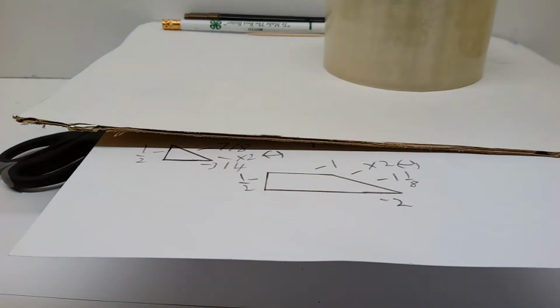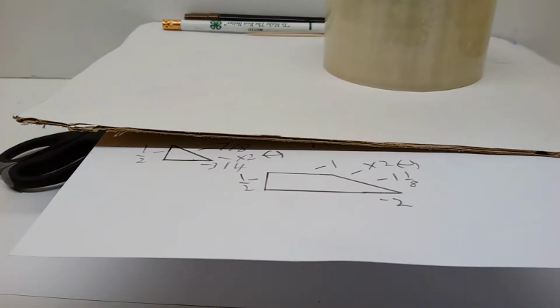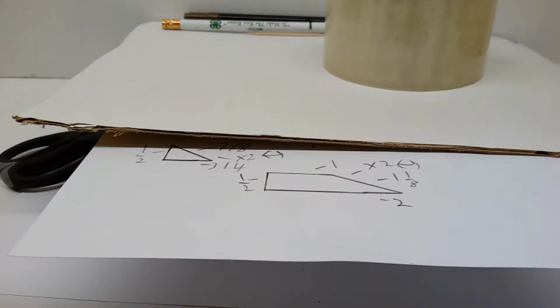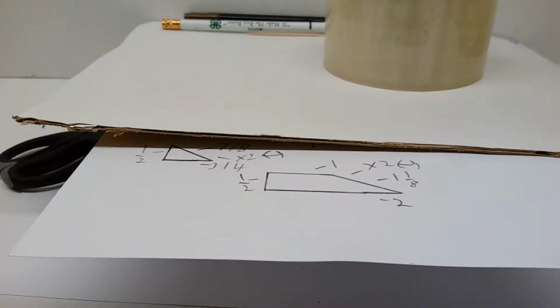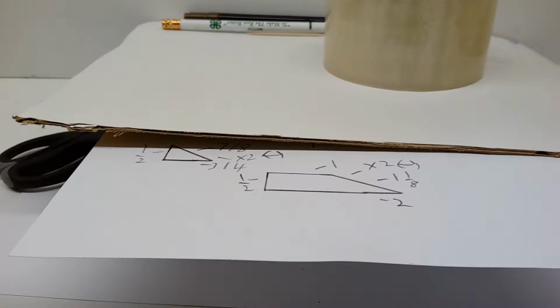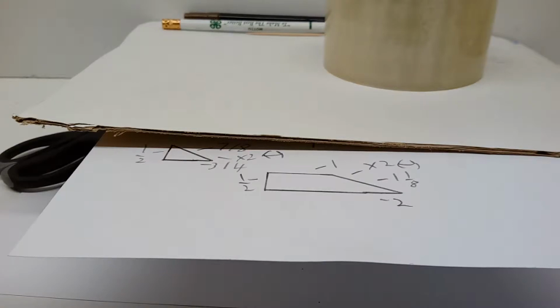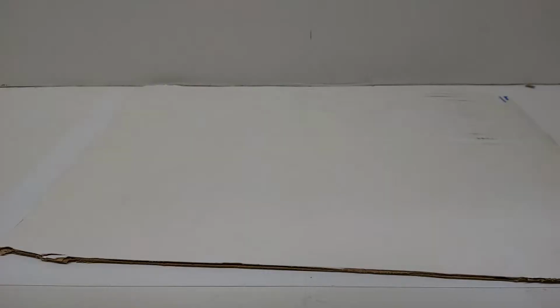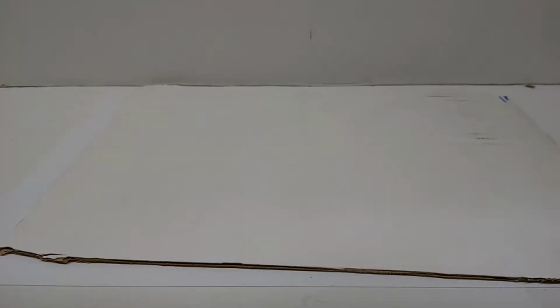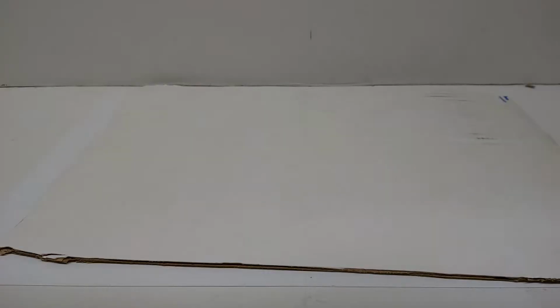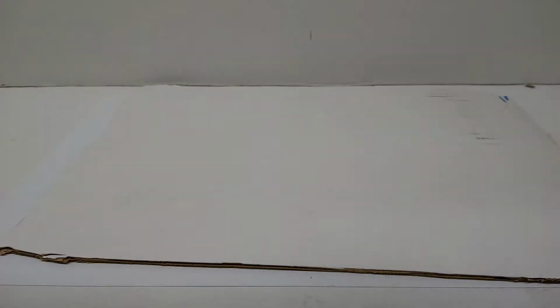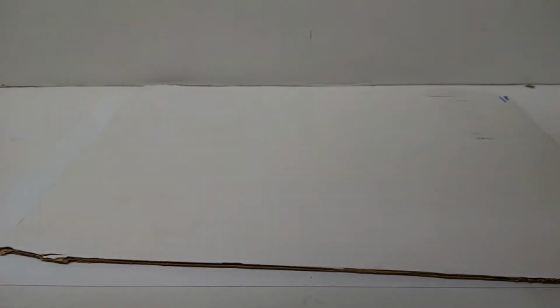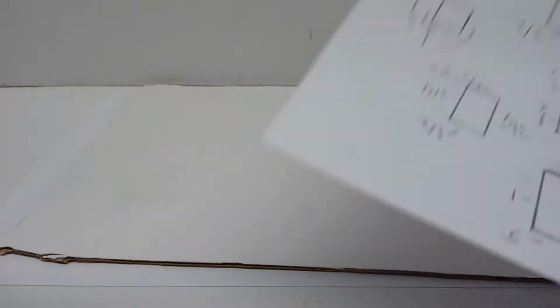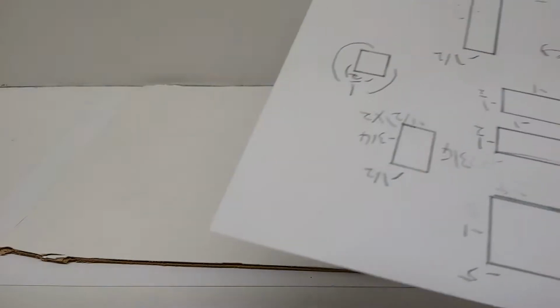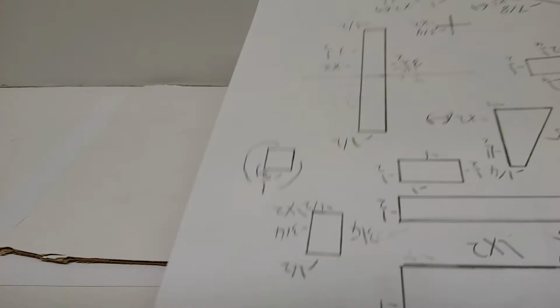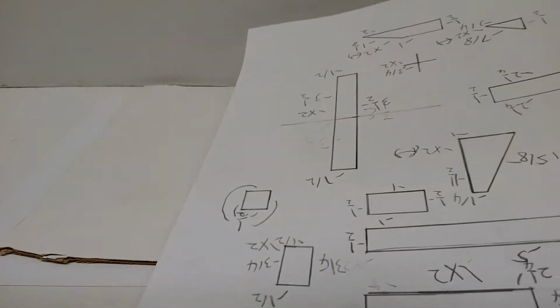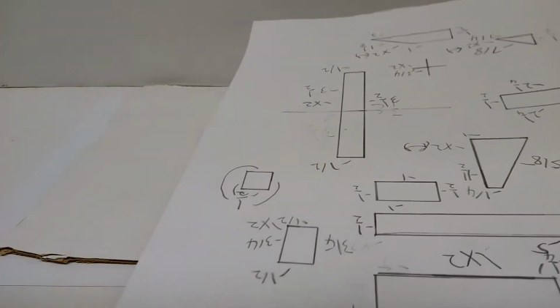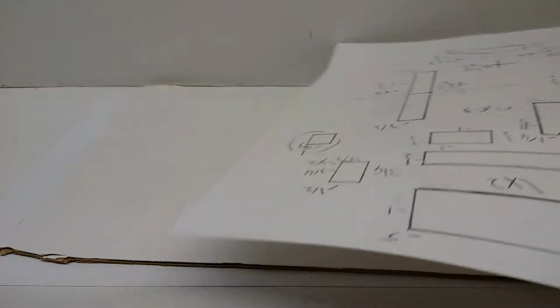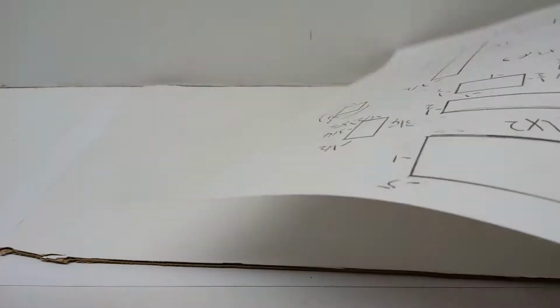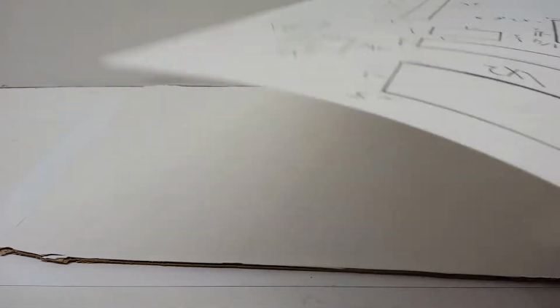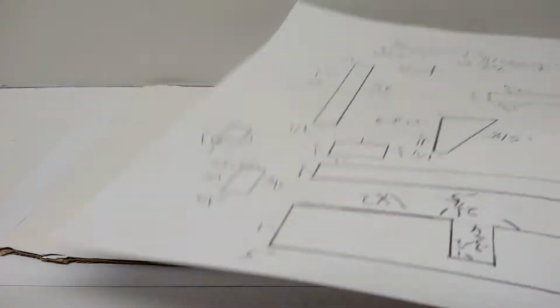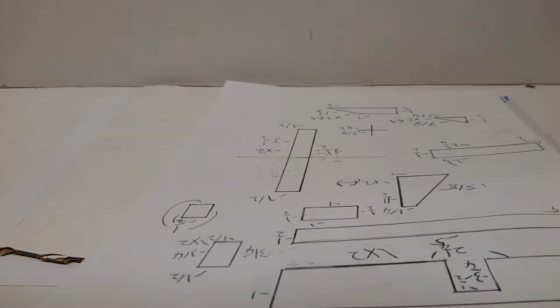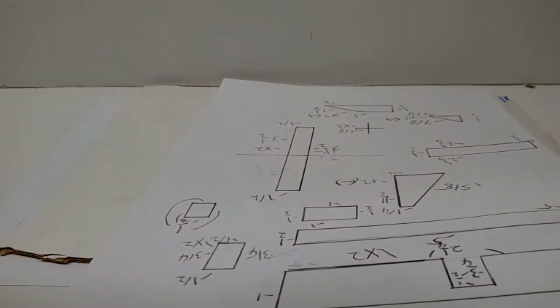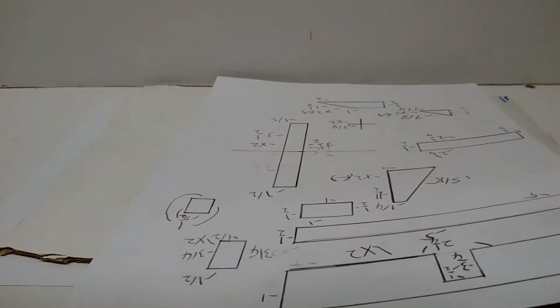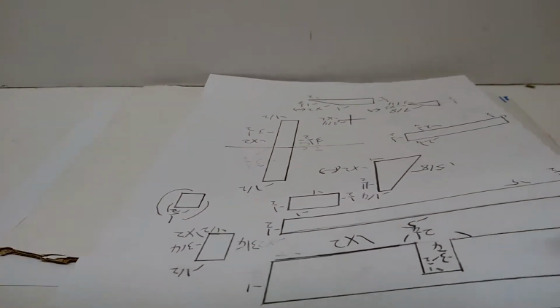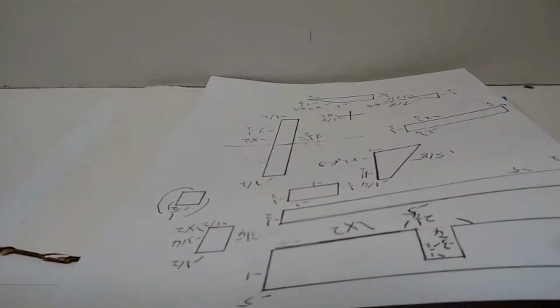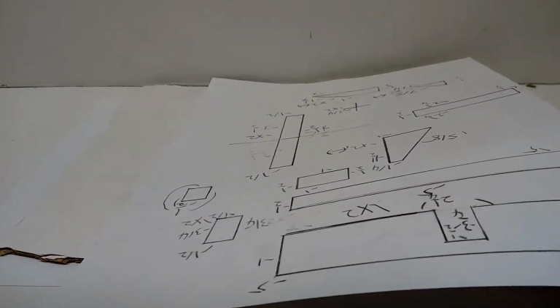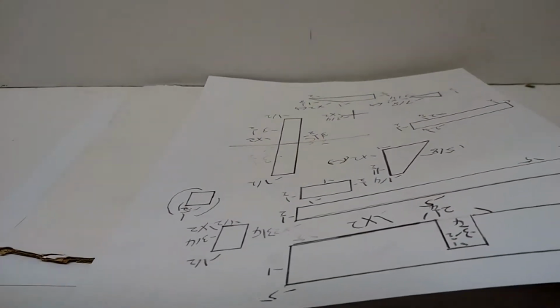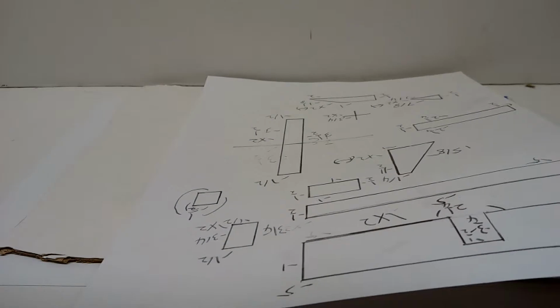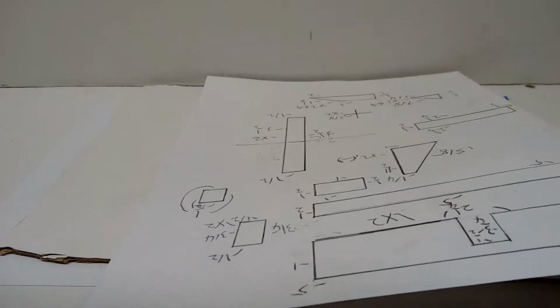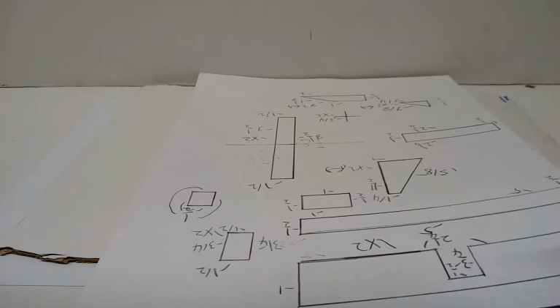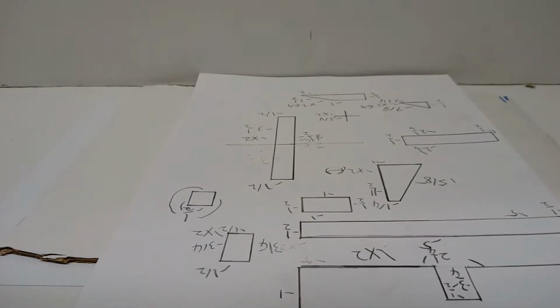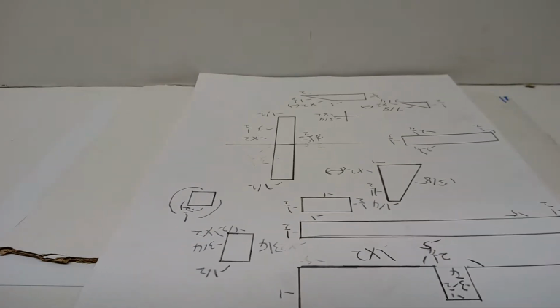Anyway, let's get to the first step. The first thing we're gonna do is actually copy the instructions onto a piece of cardboard, and then you're gonna cut all the stuff out.